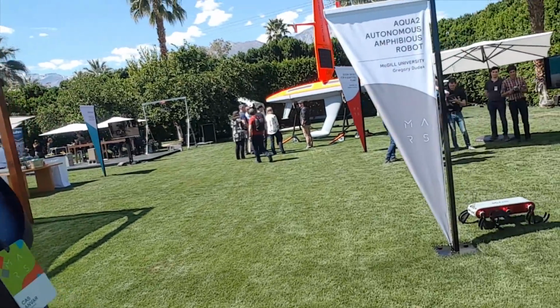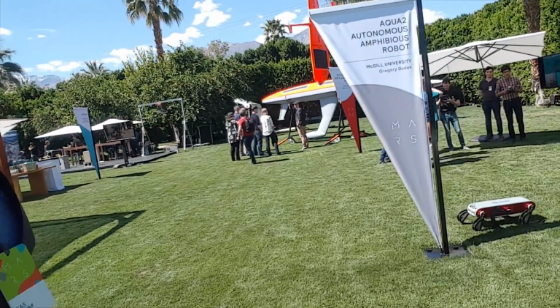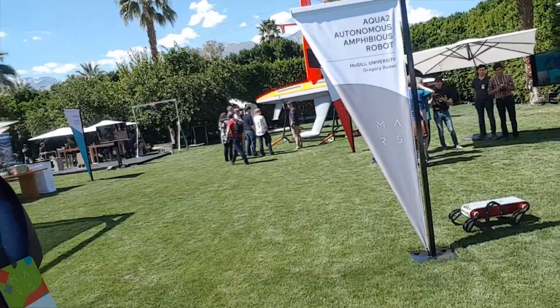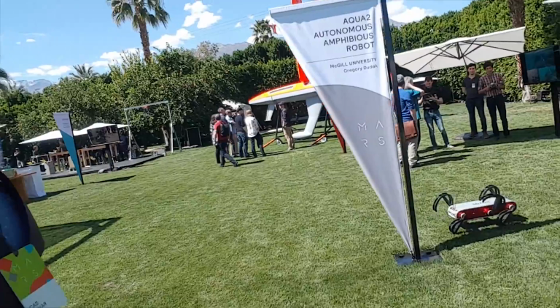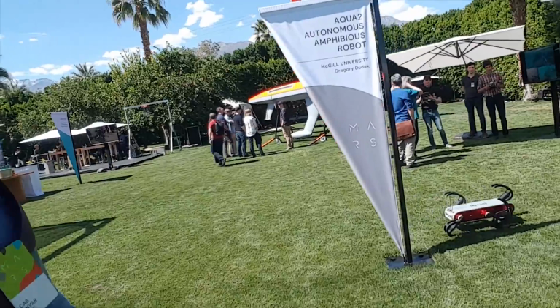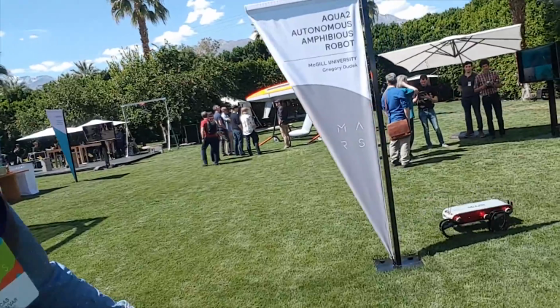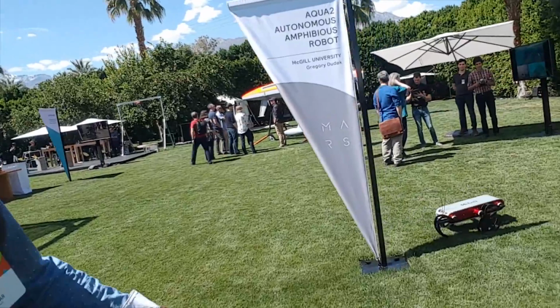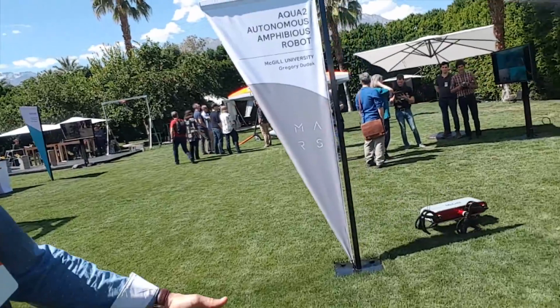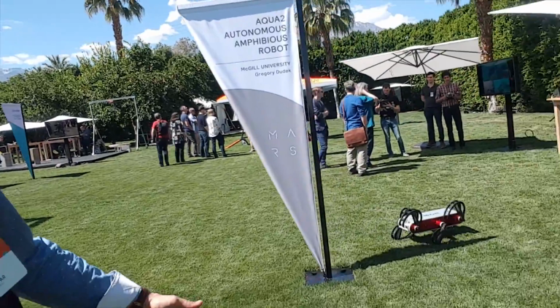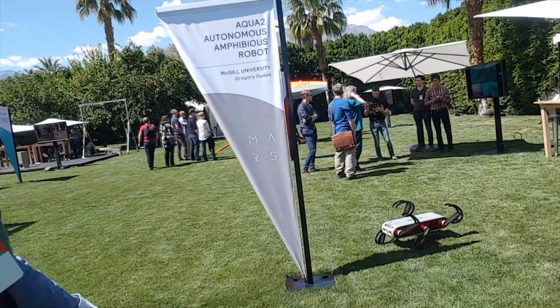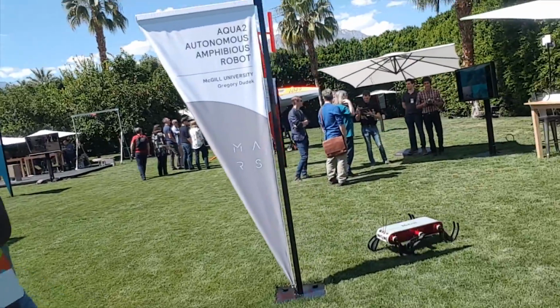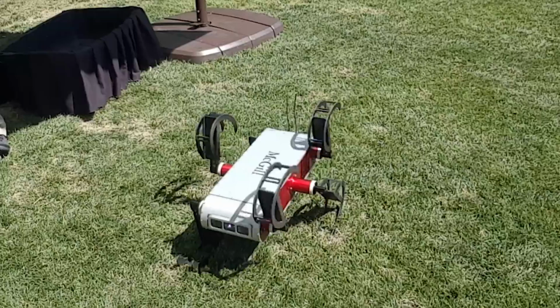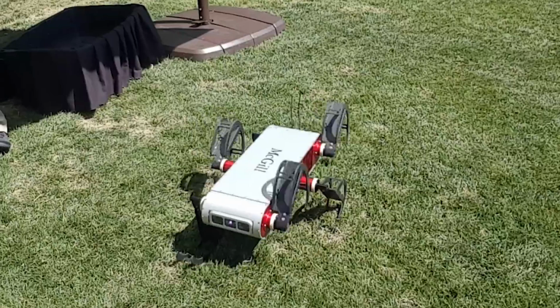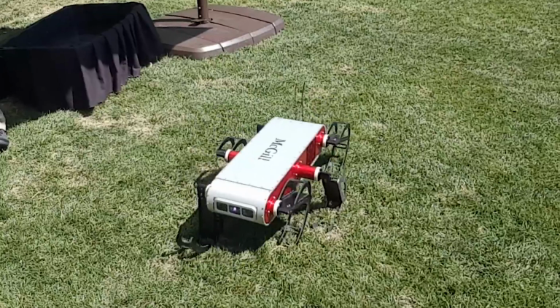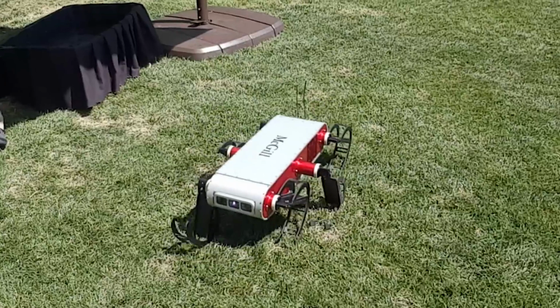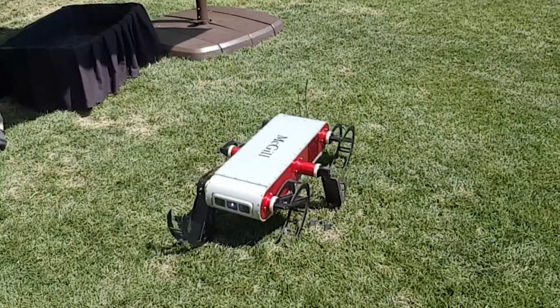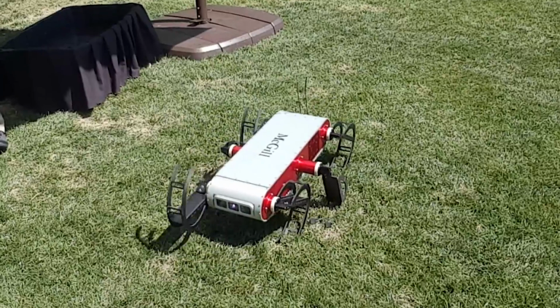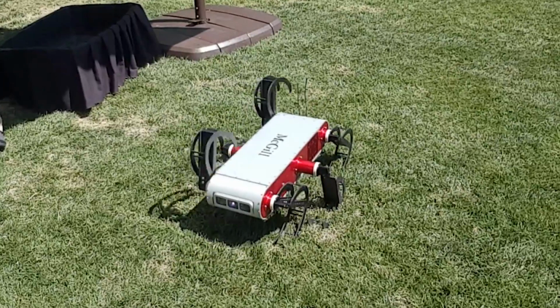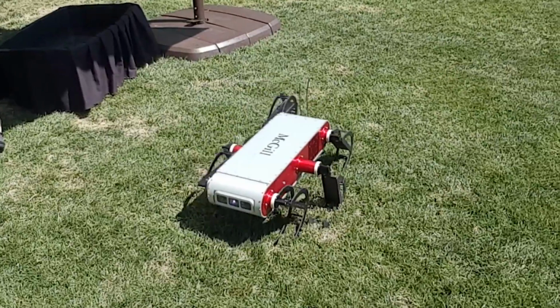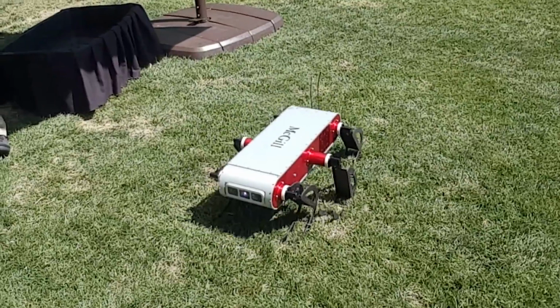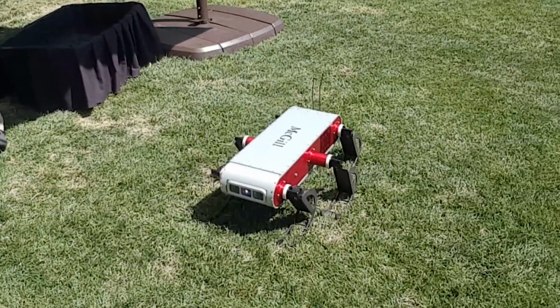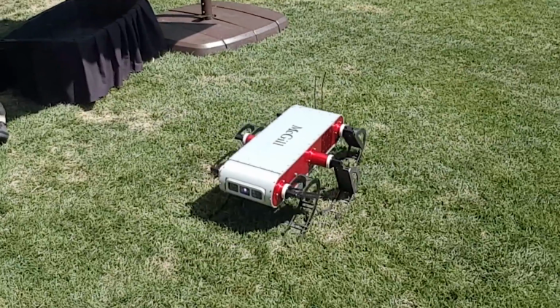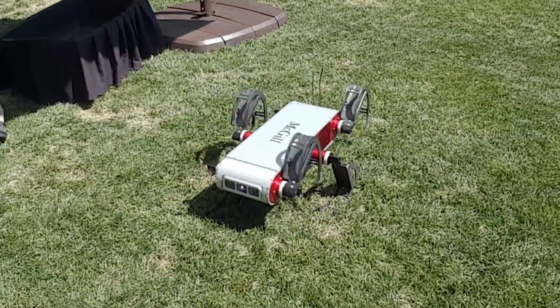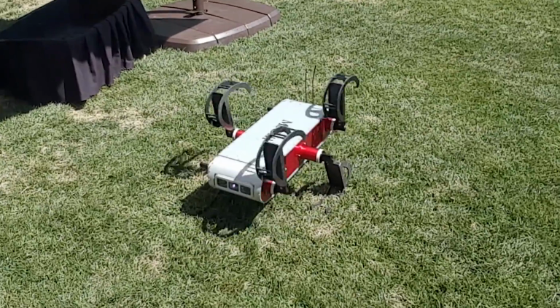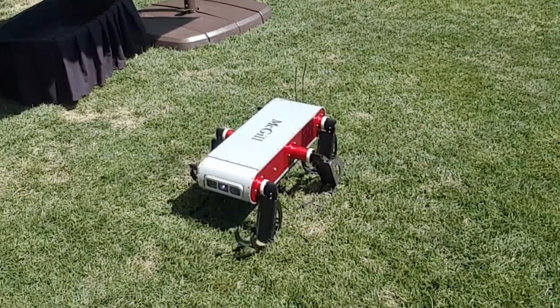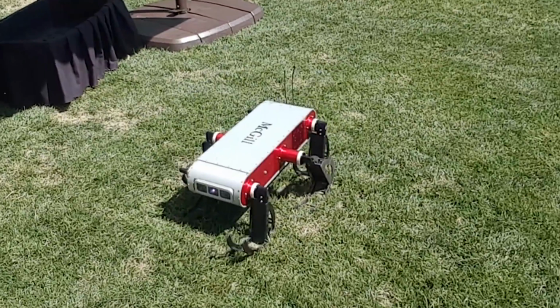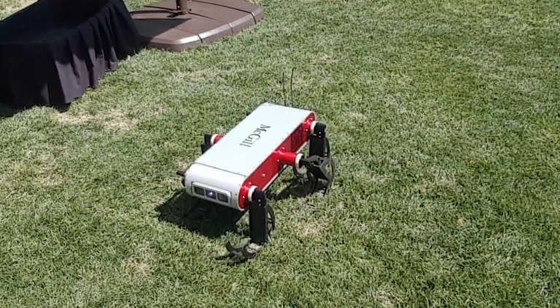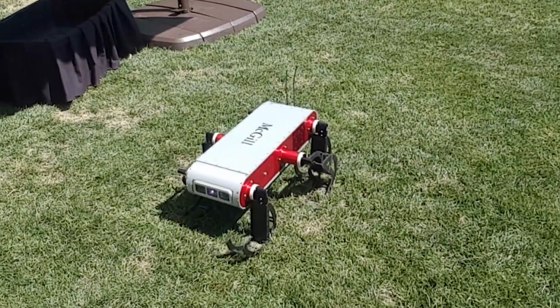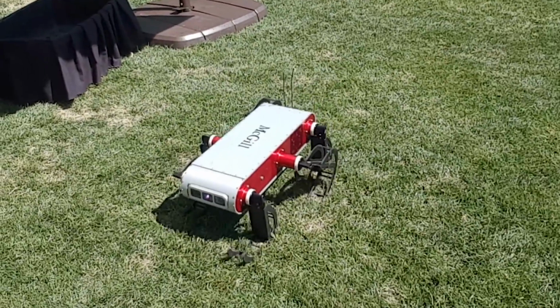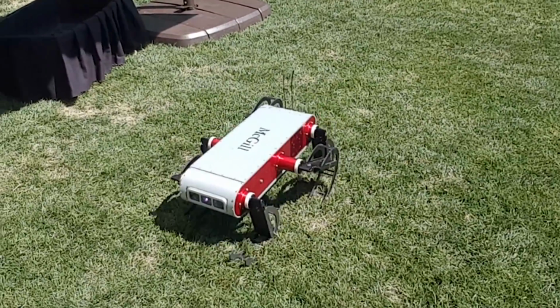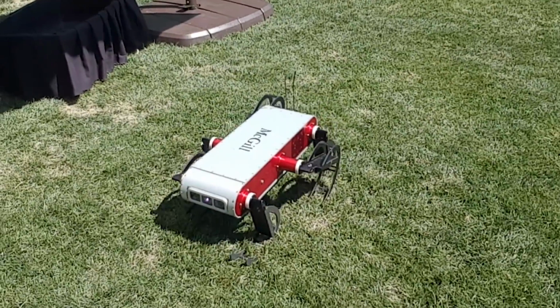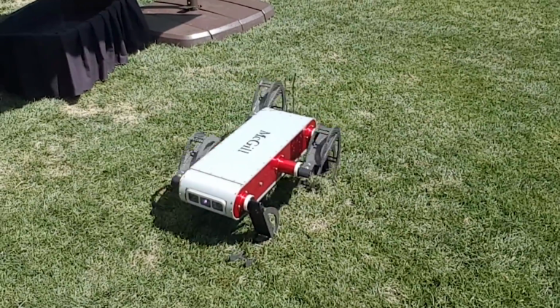This is a swimming robot. We just don't have a pool to put them in right now.